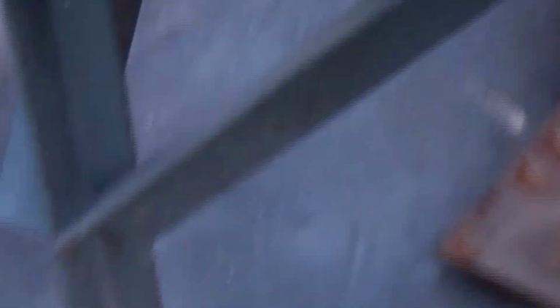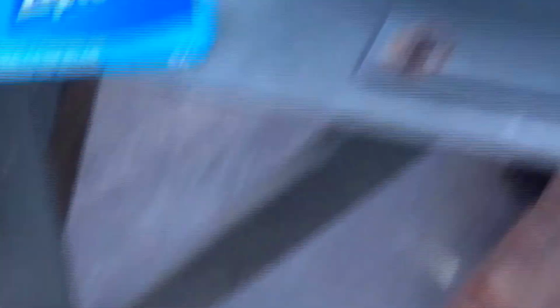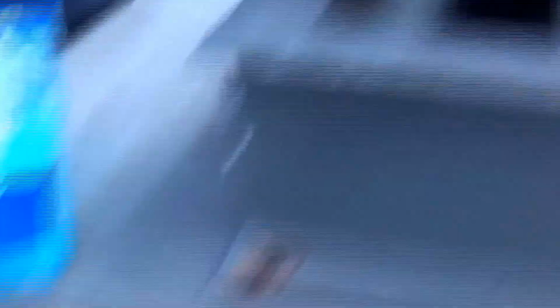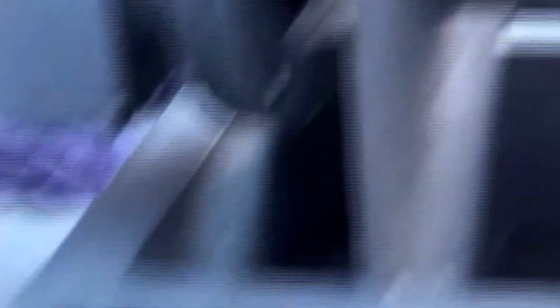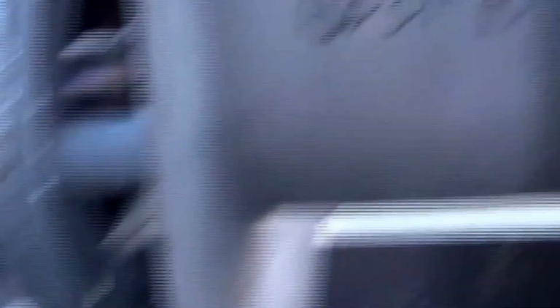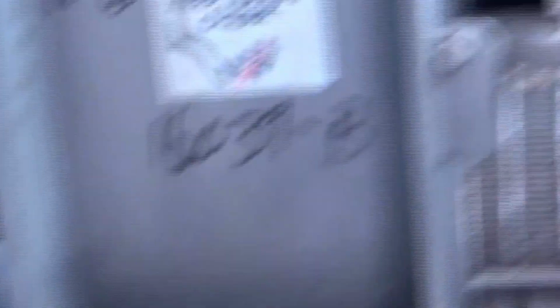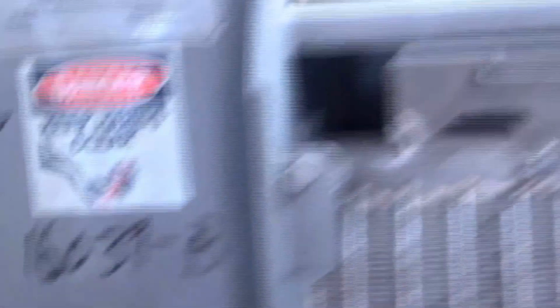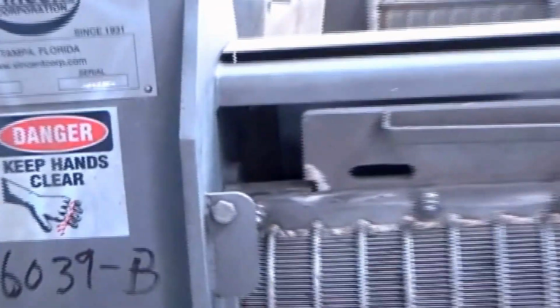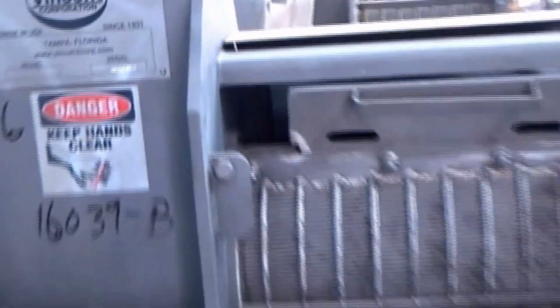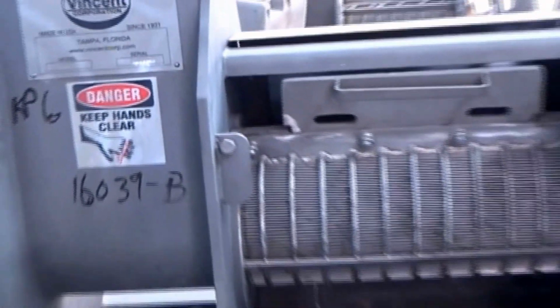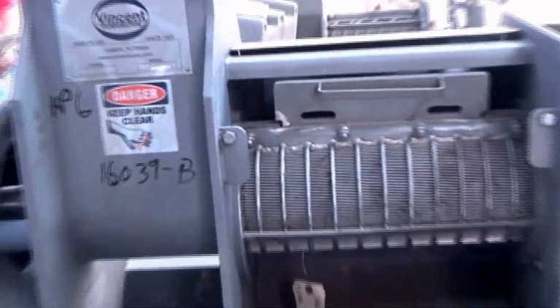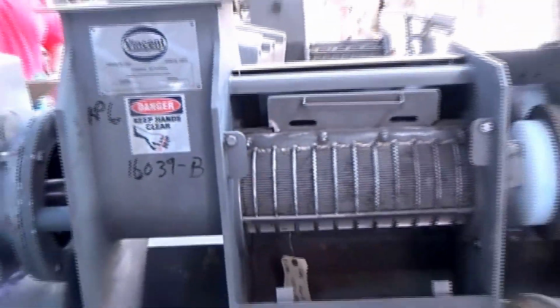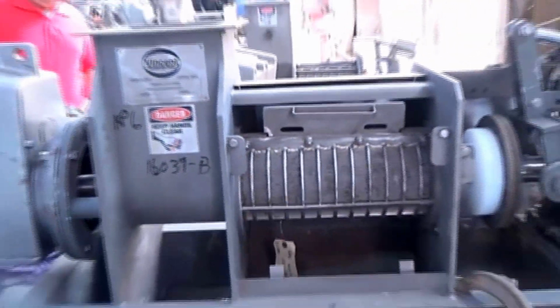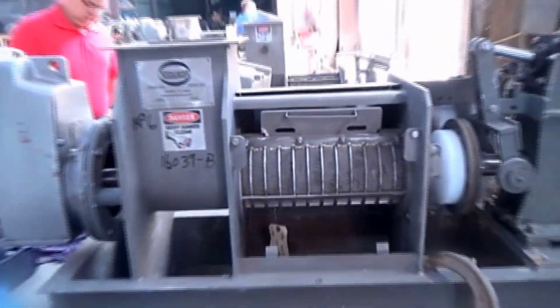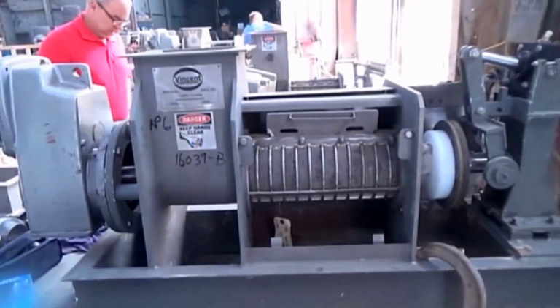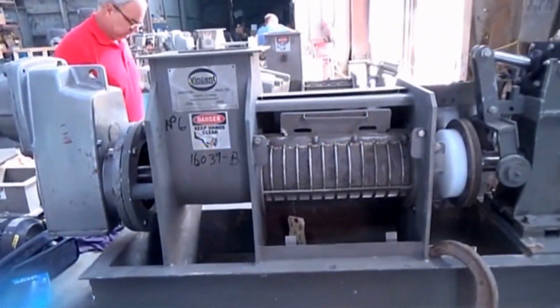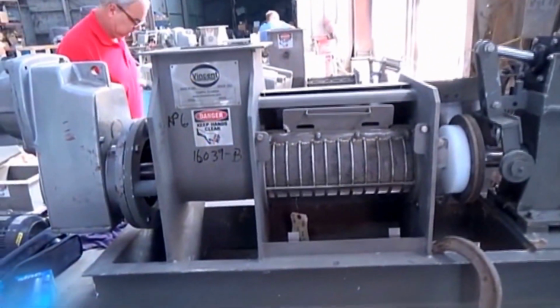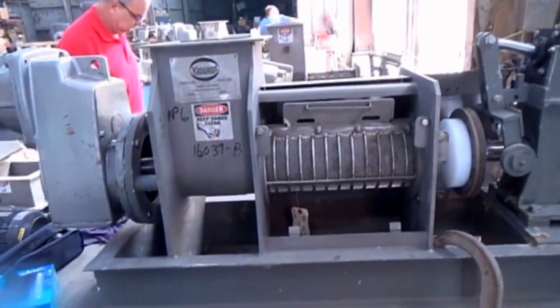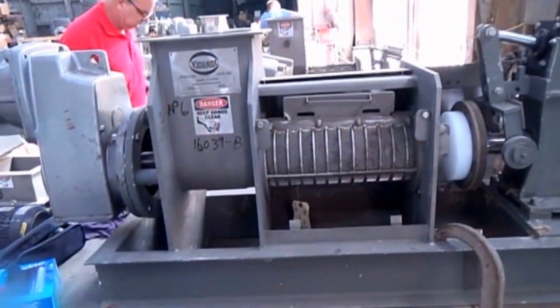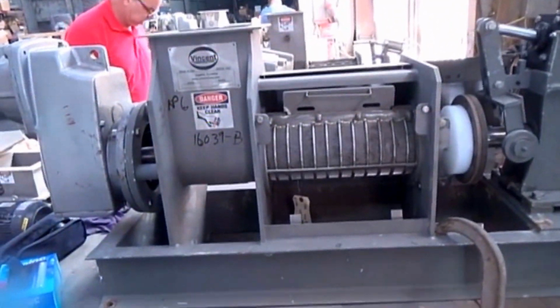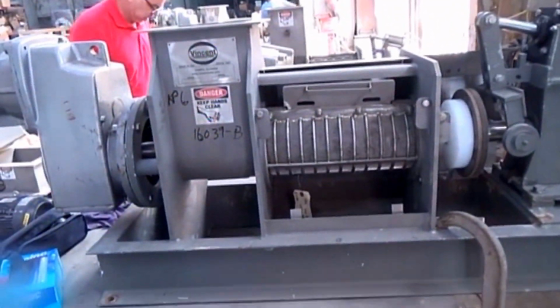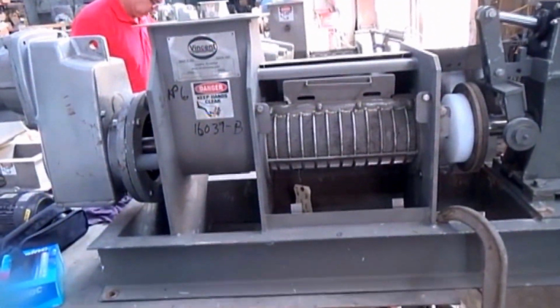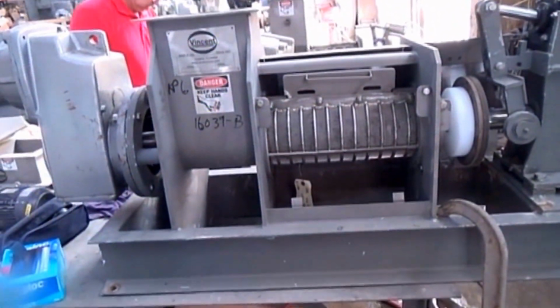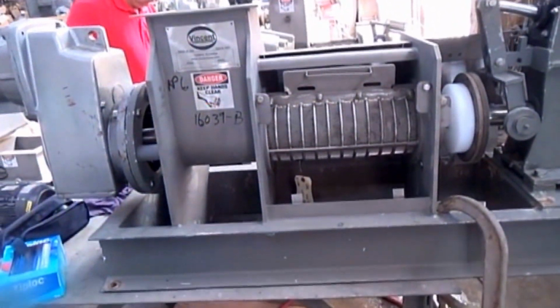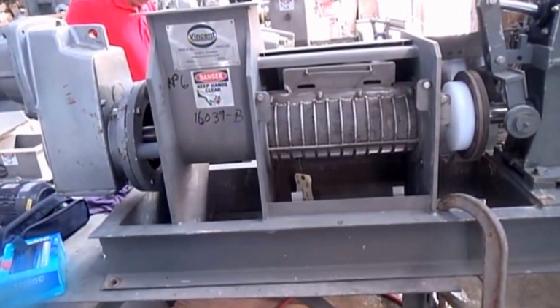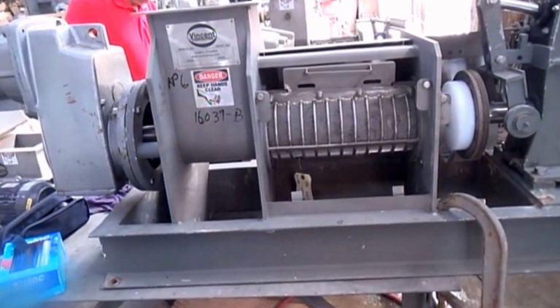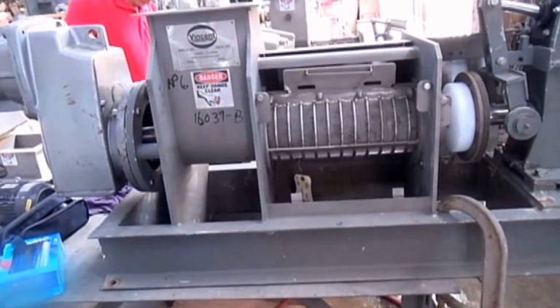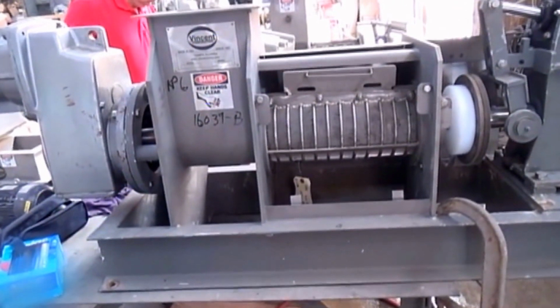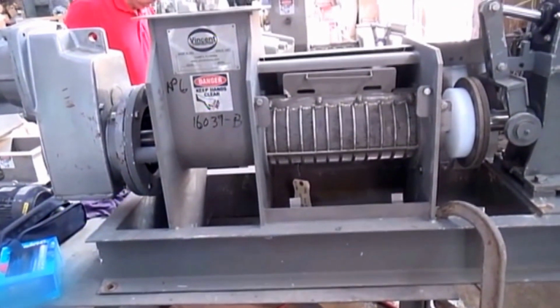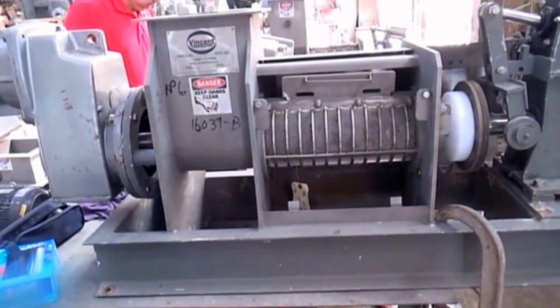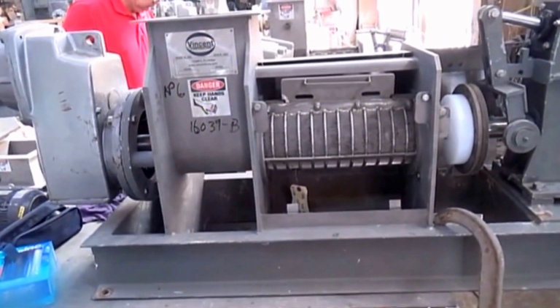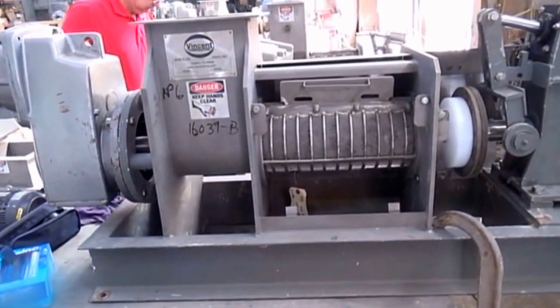And we're going to try running it in a screw press to see if we can get it down to about 92%.